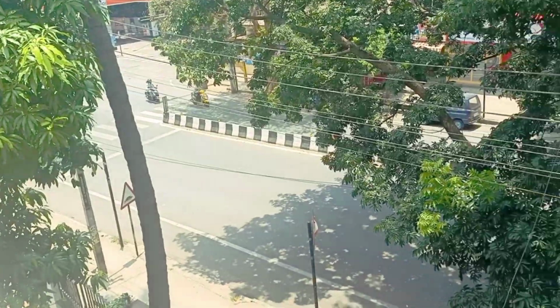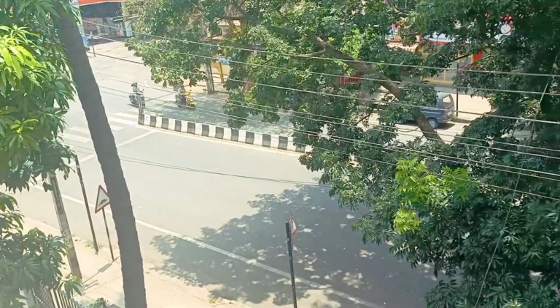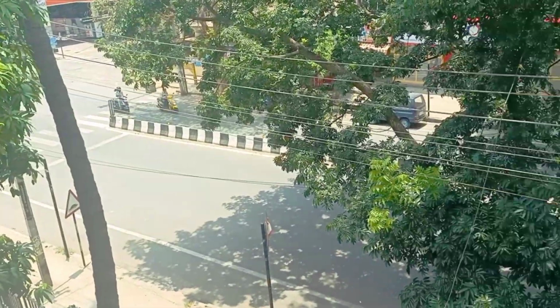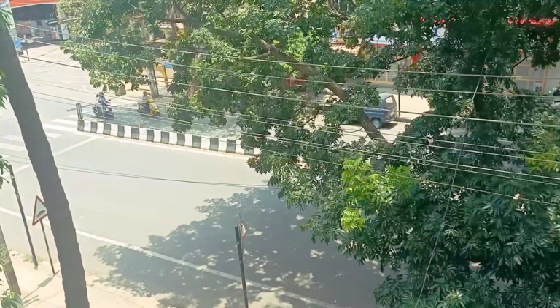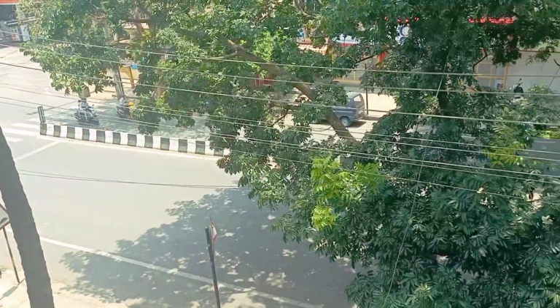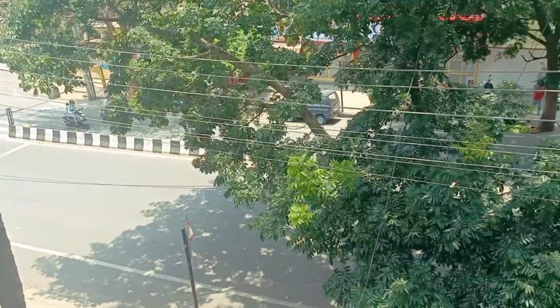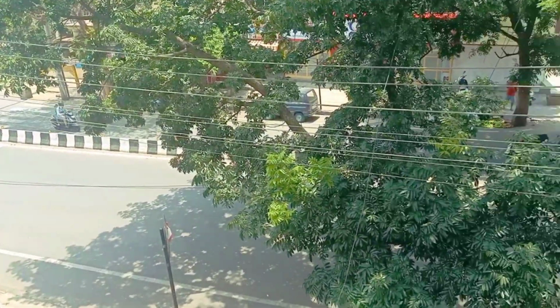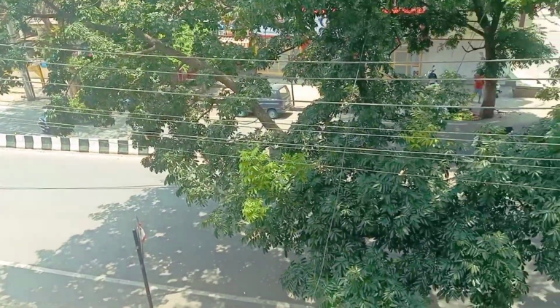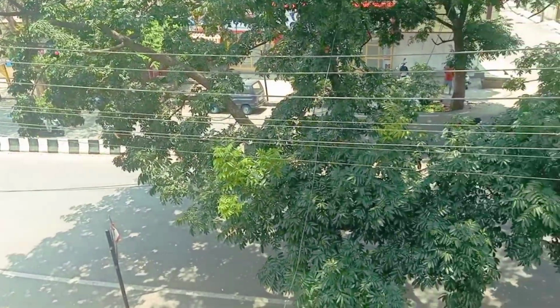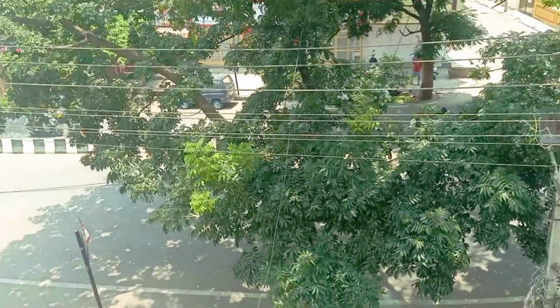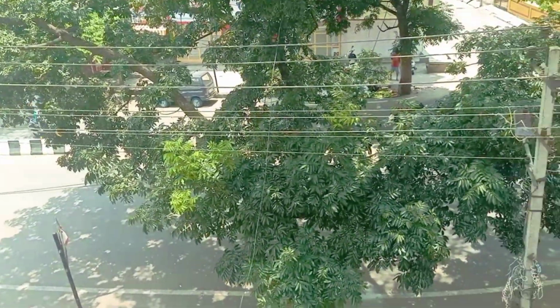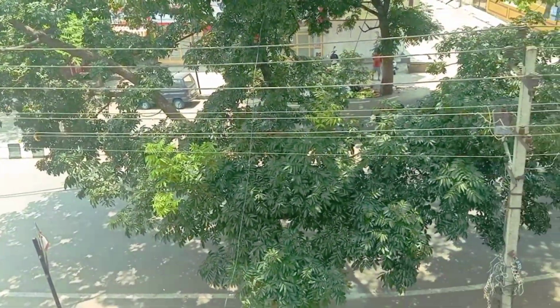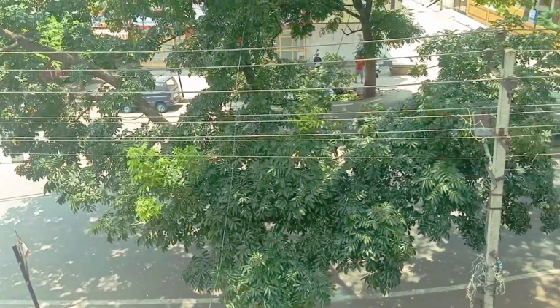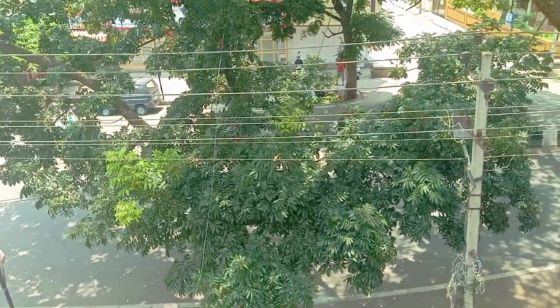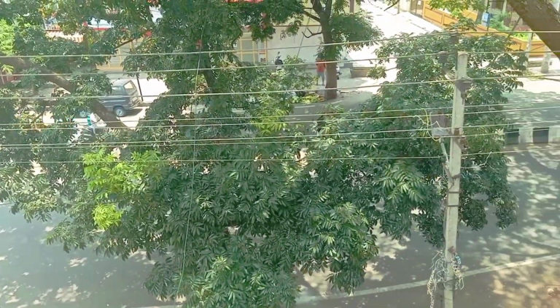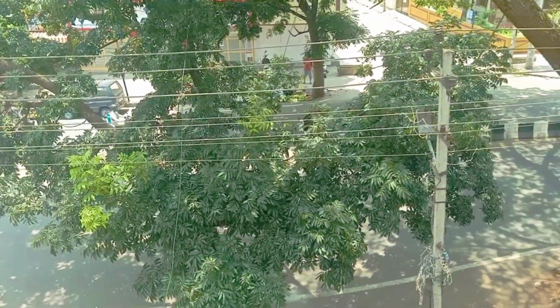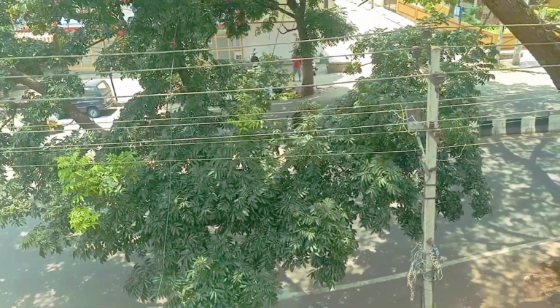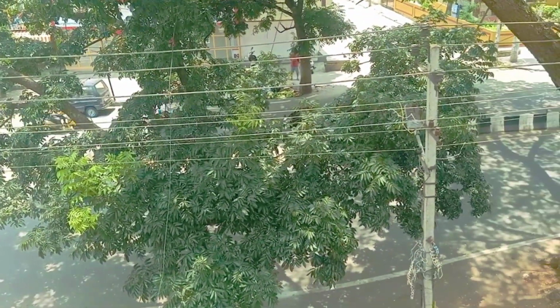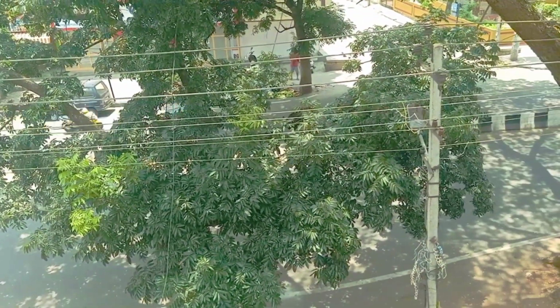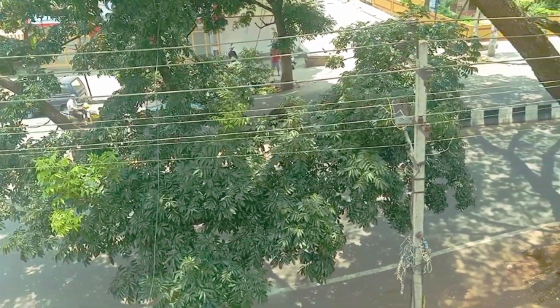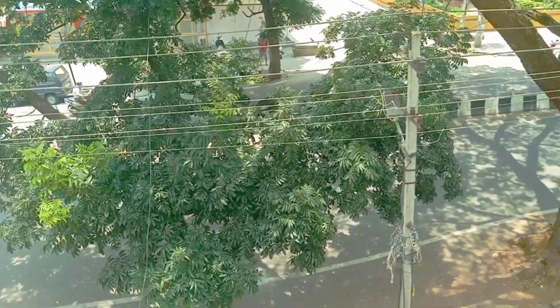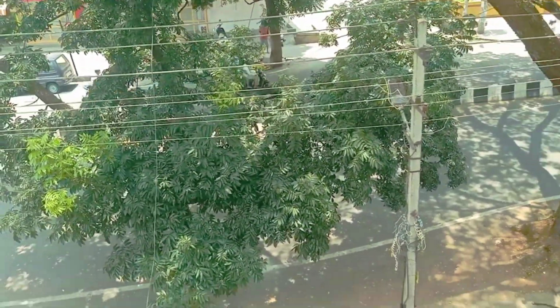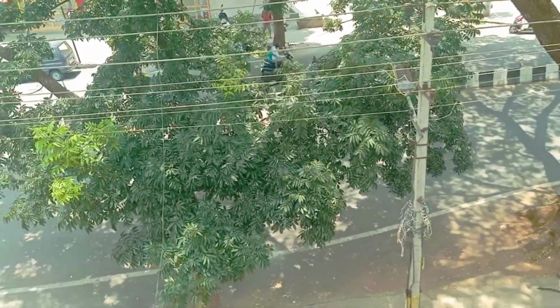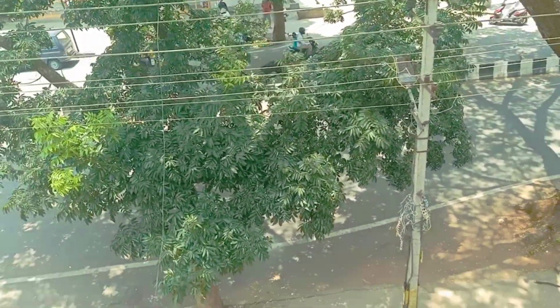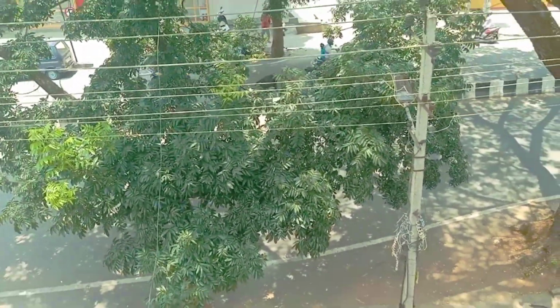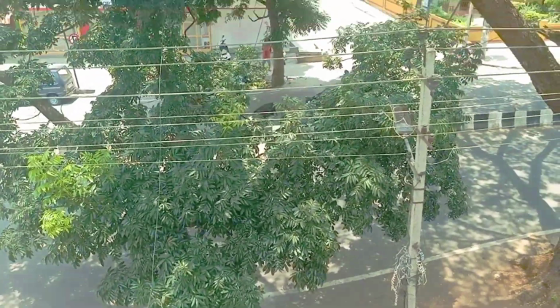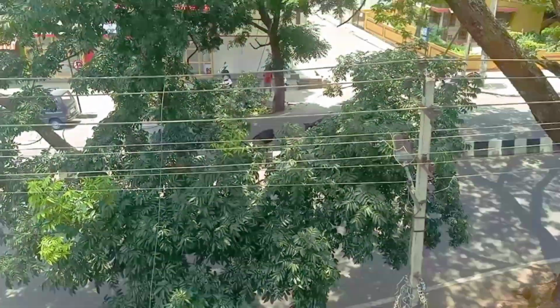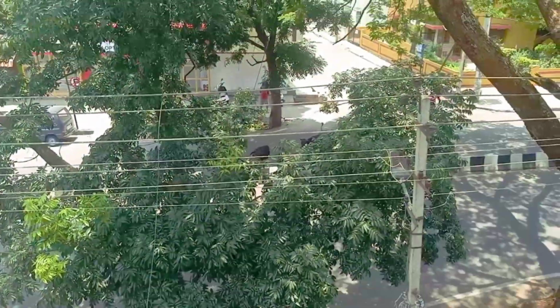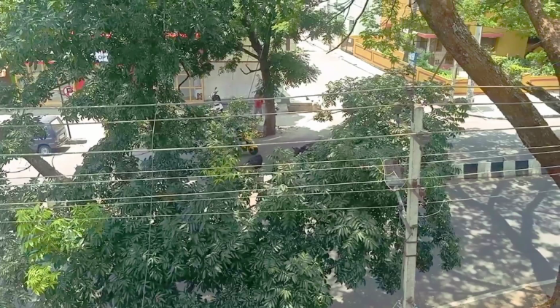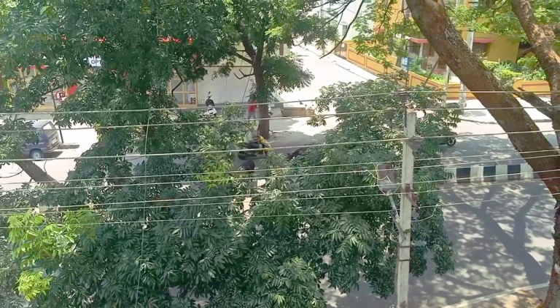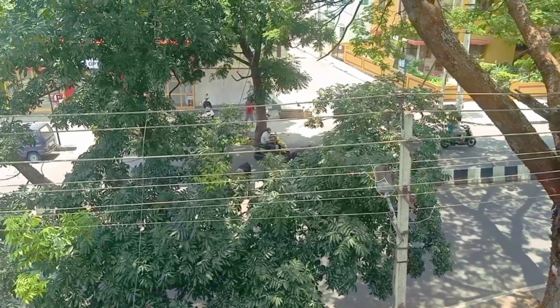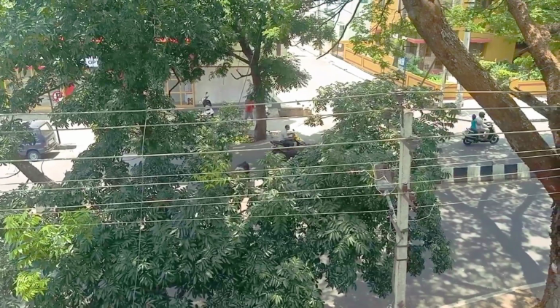Lovely morning, lovely street, want to go for cycling but we can't go. You guys know why.